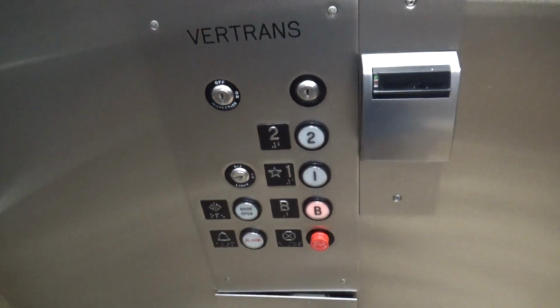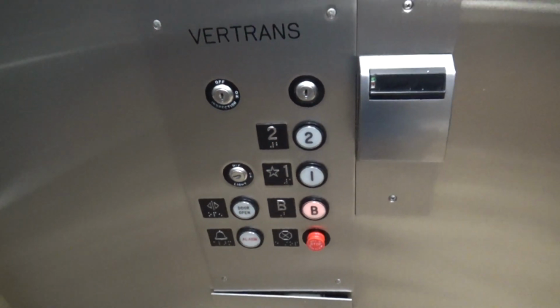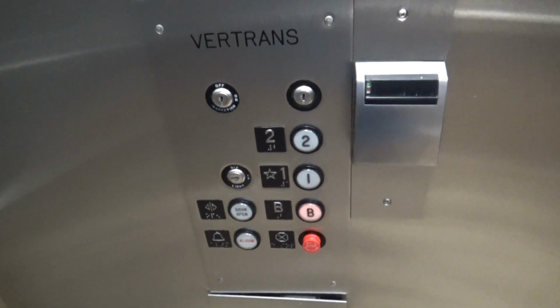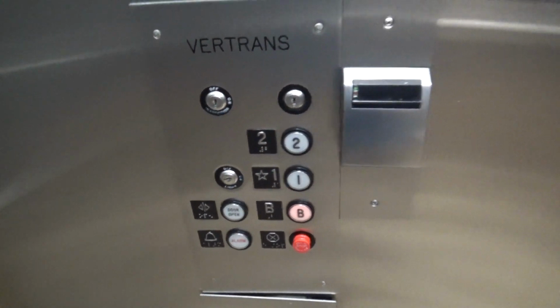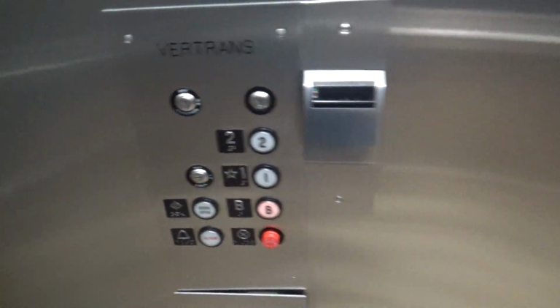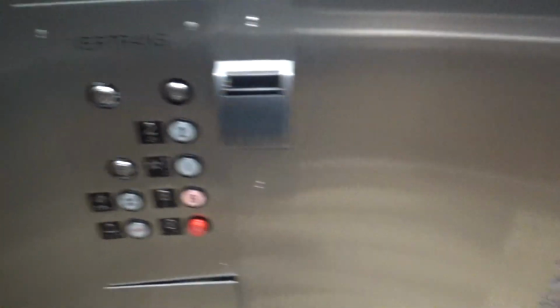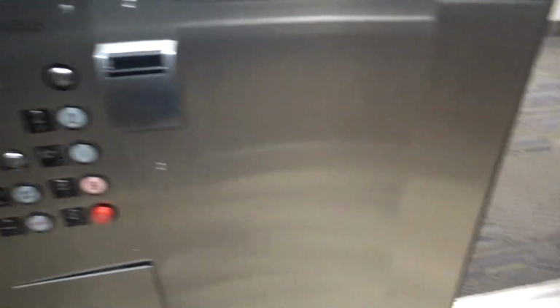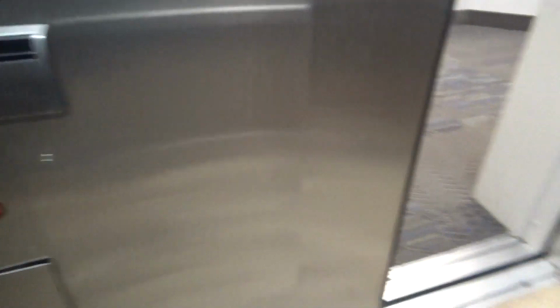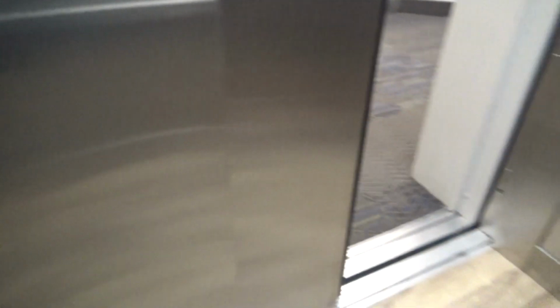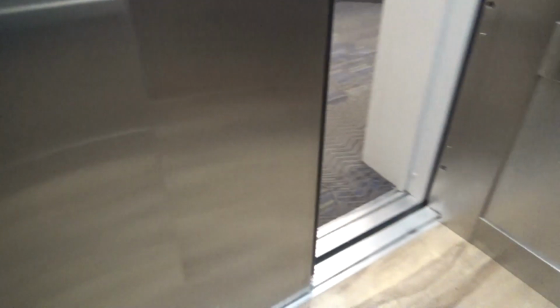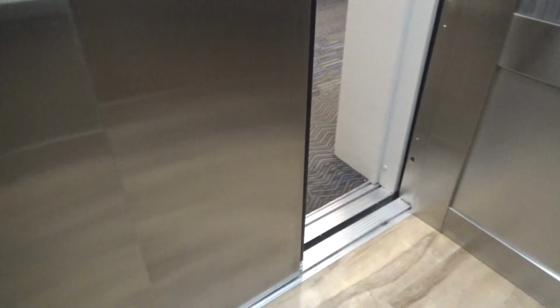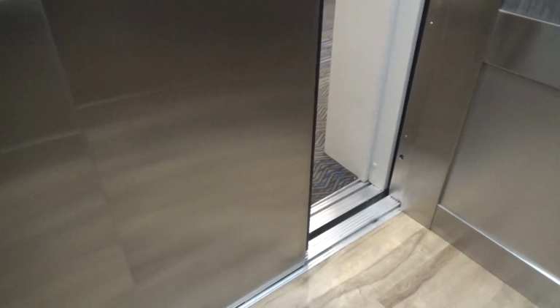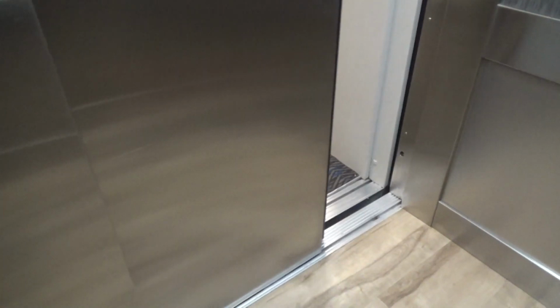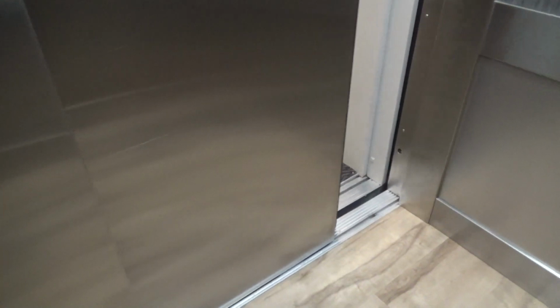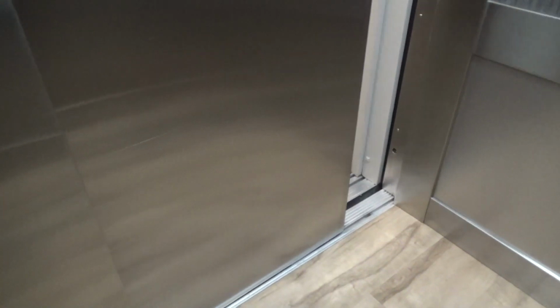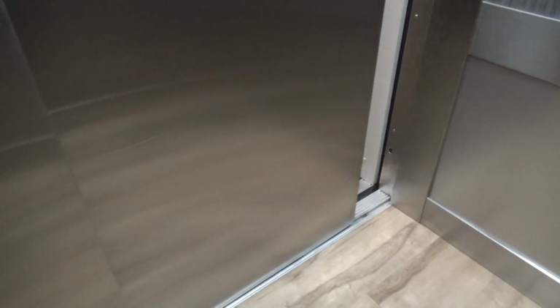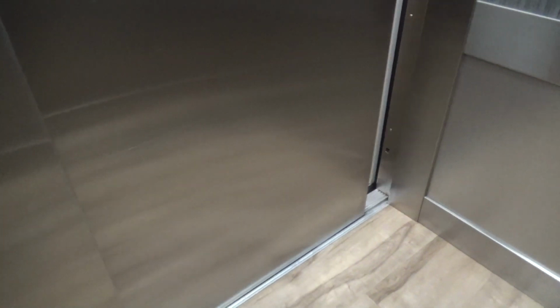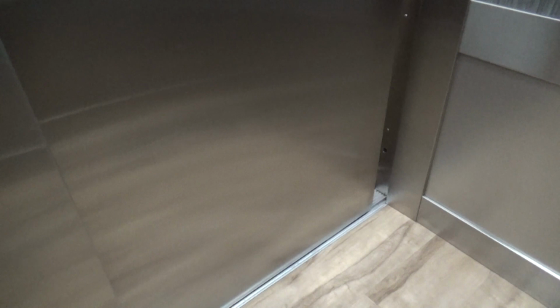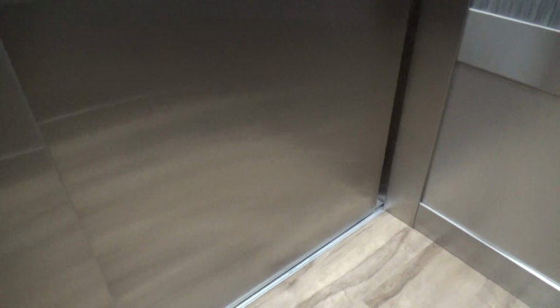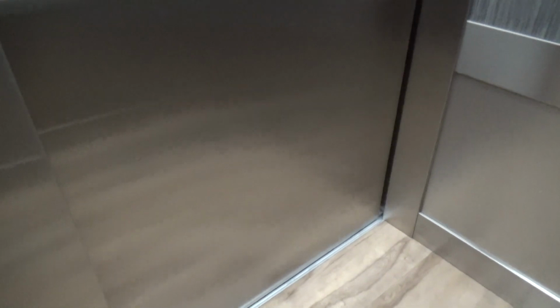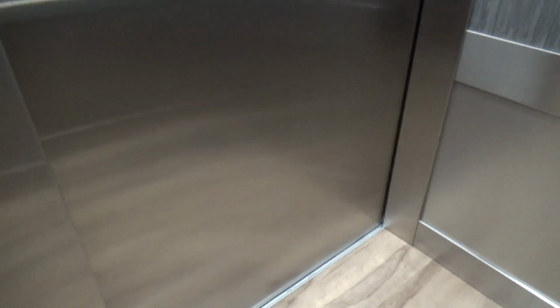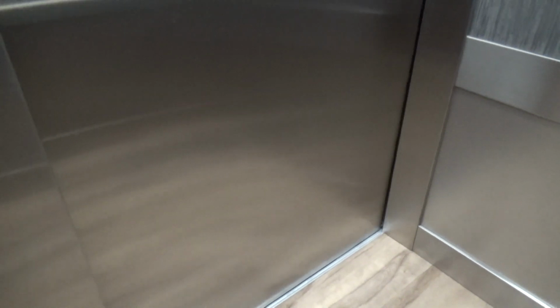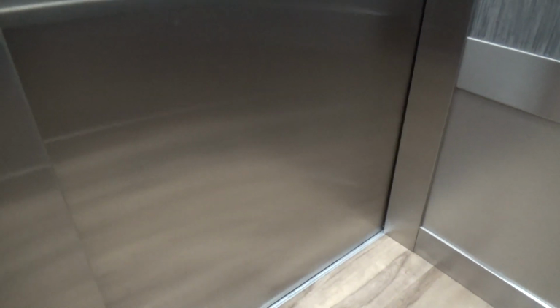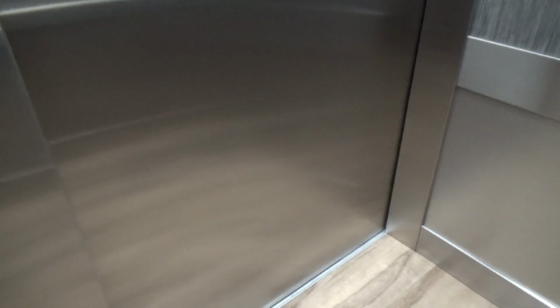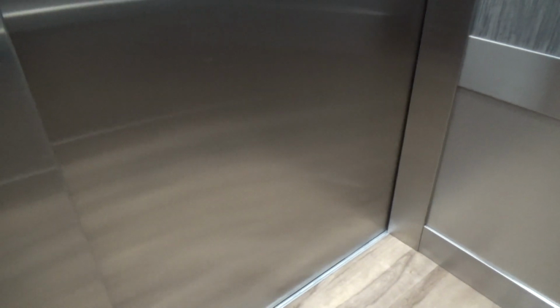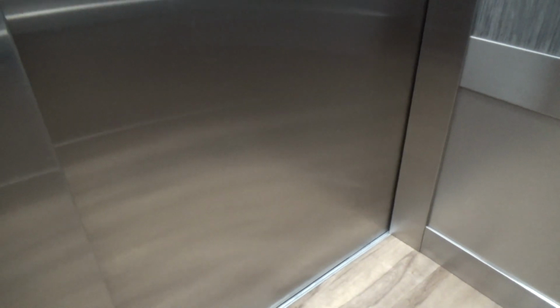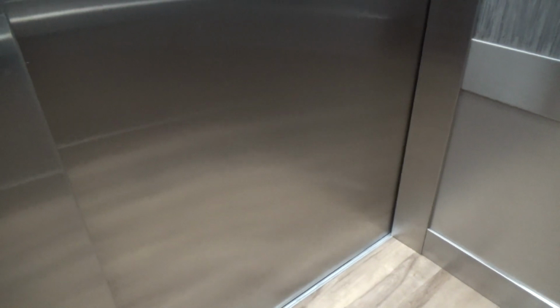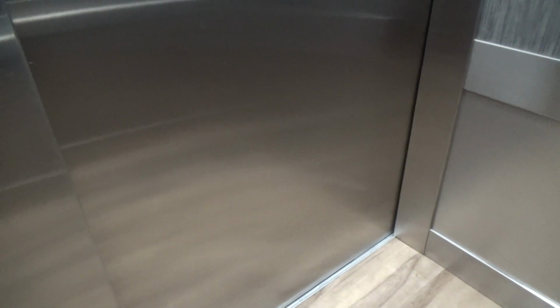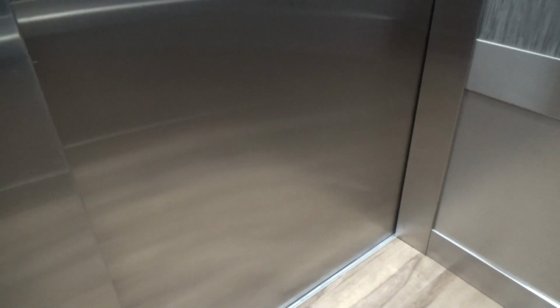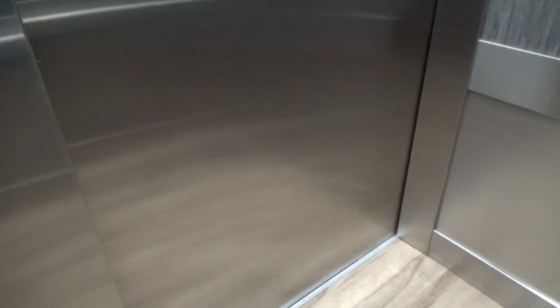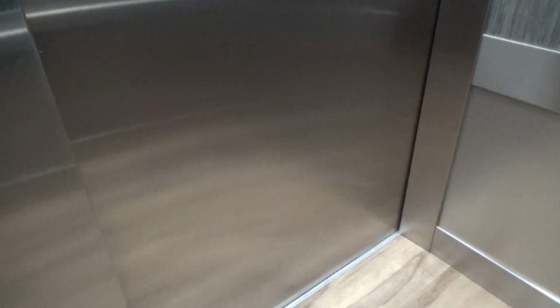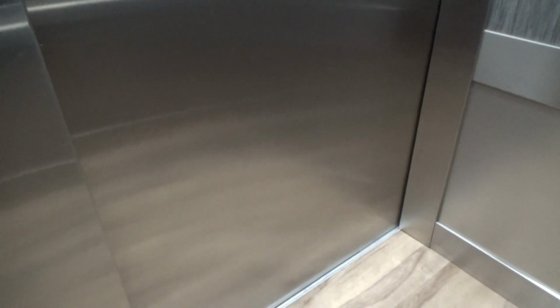Man, that is a loud door operator. Listen to that thing — friggin' humming the whole time.